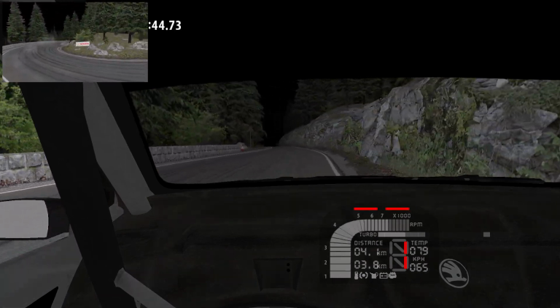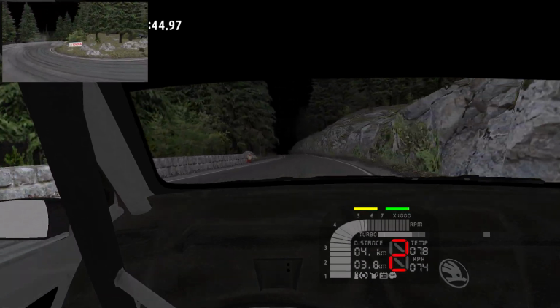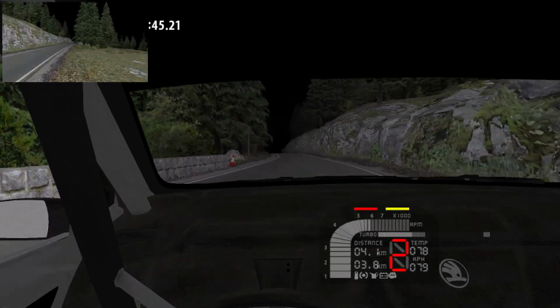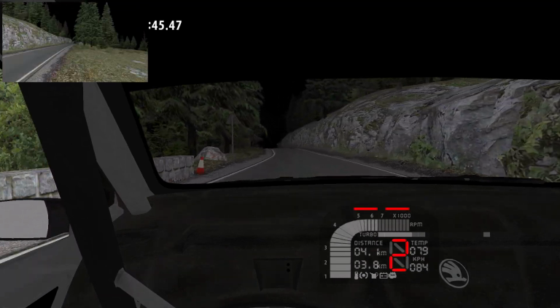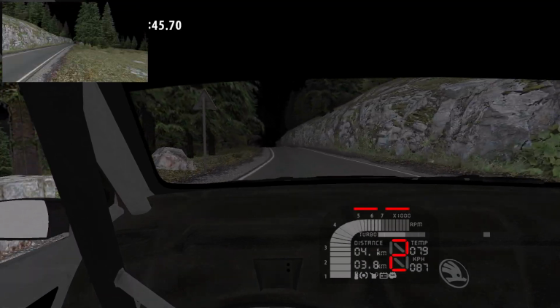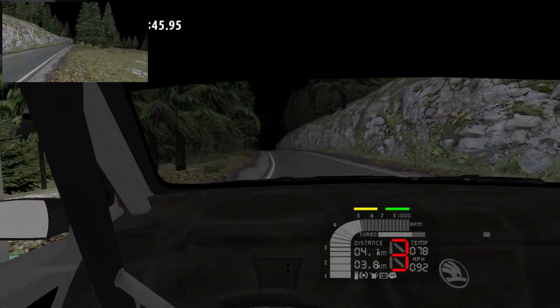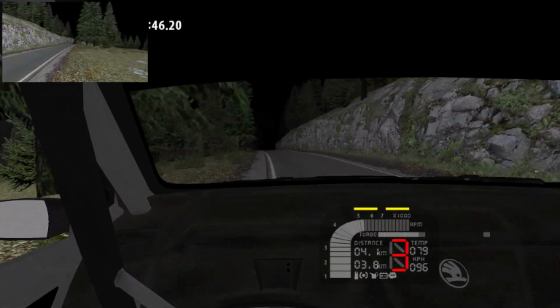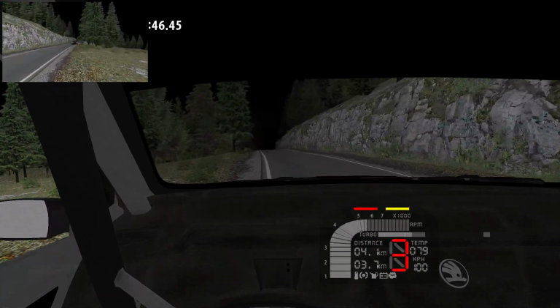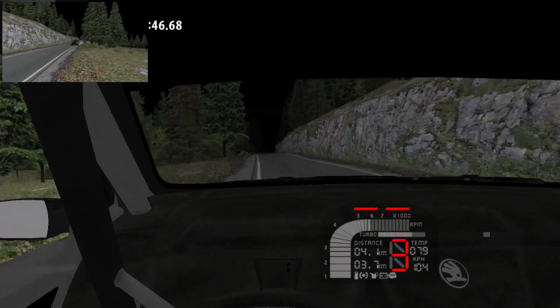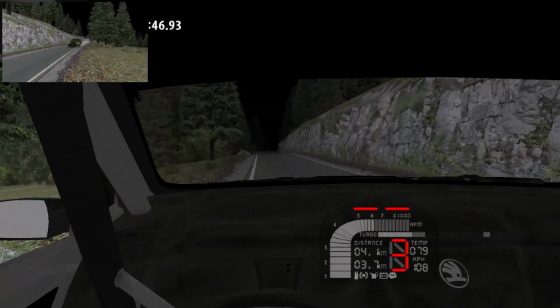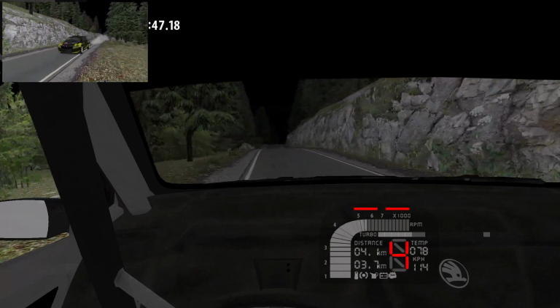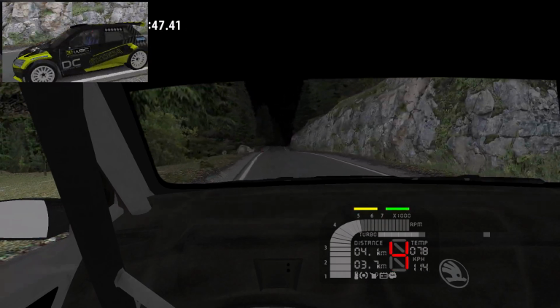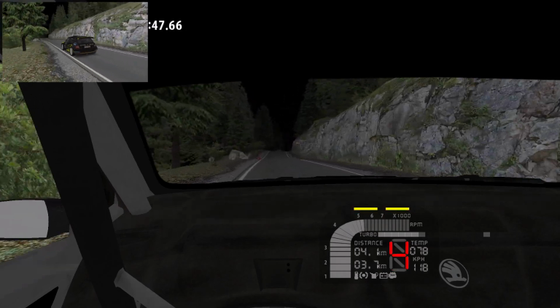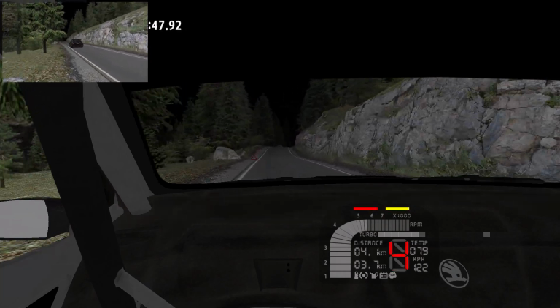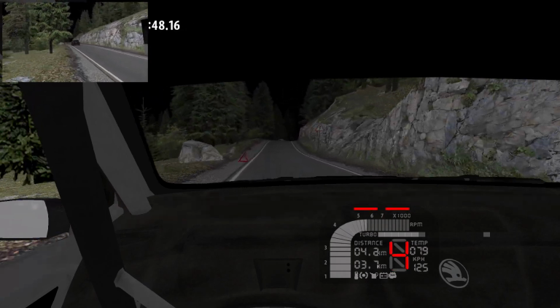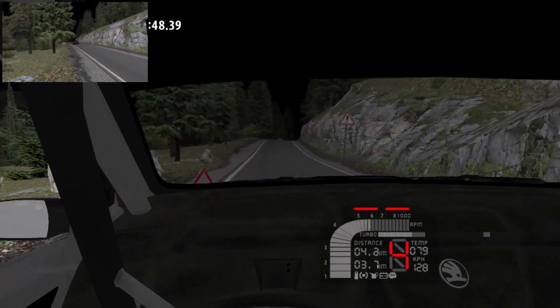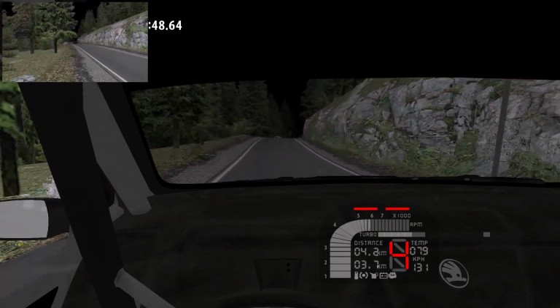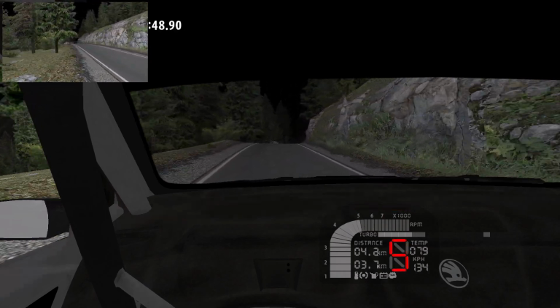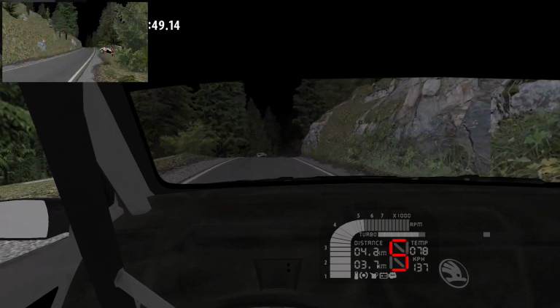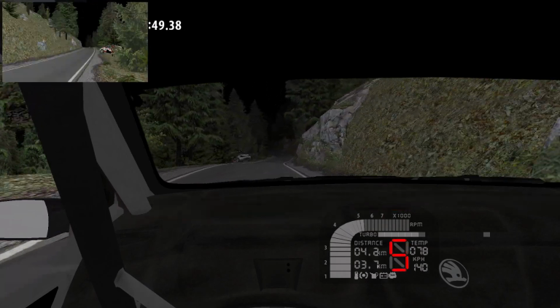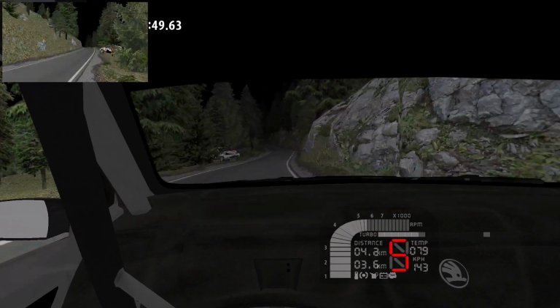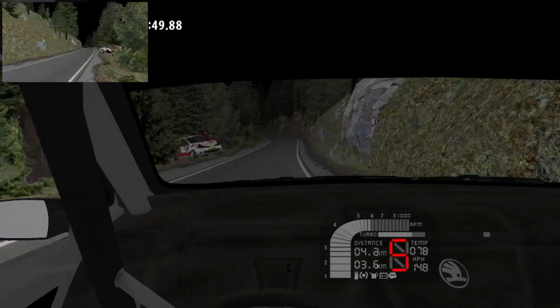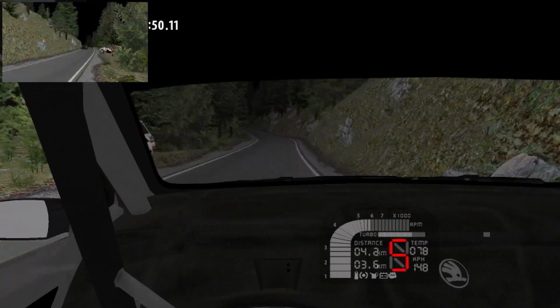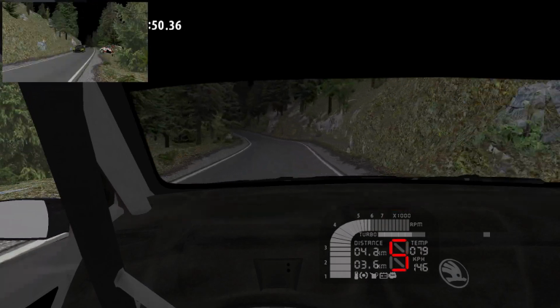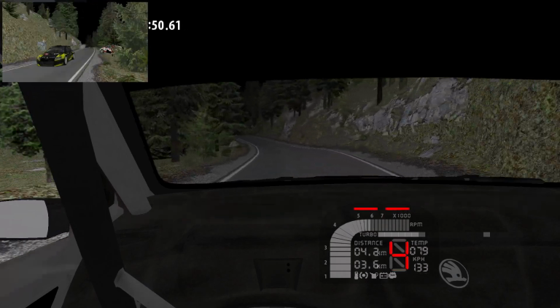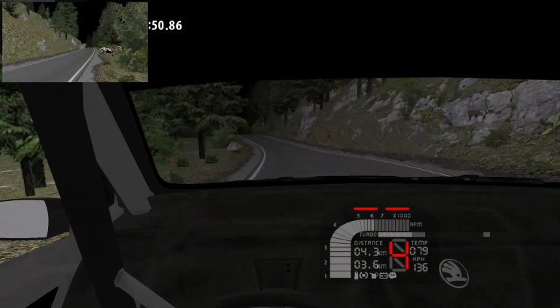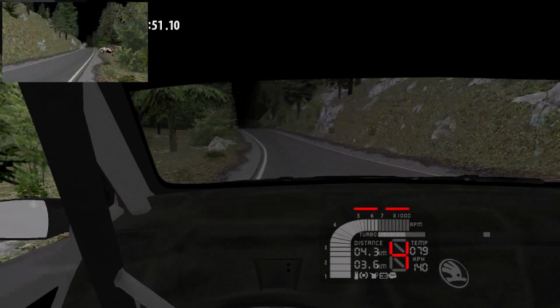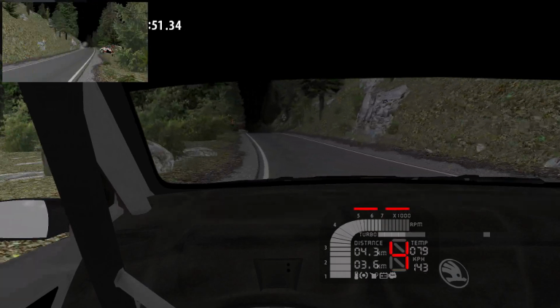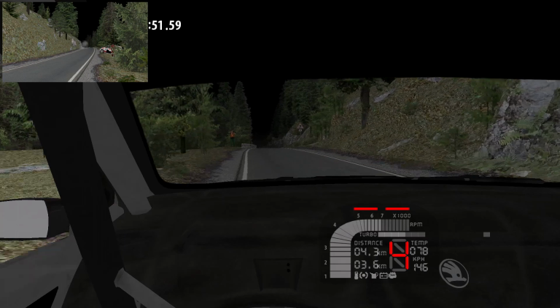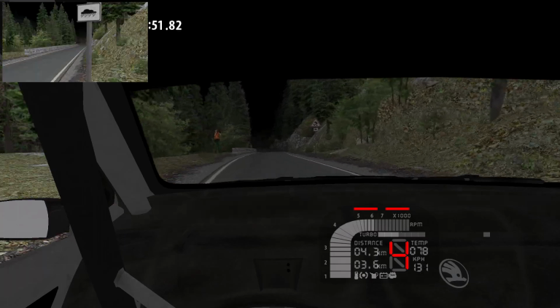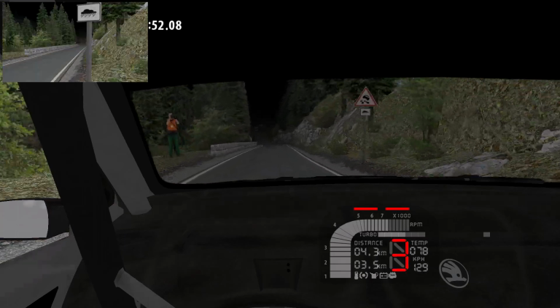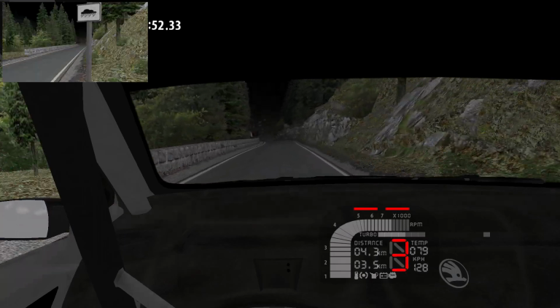To the crest into 5 right, the bump, and 4 left, the crest, 100, happy left, 160.